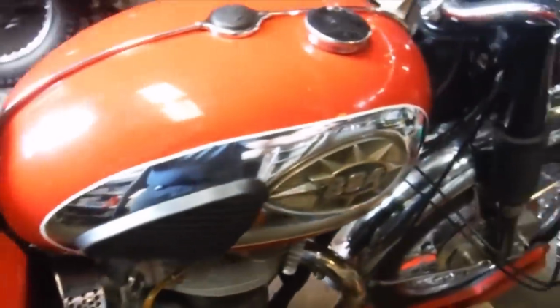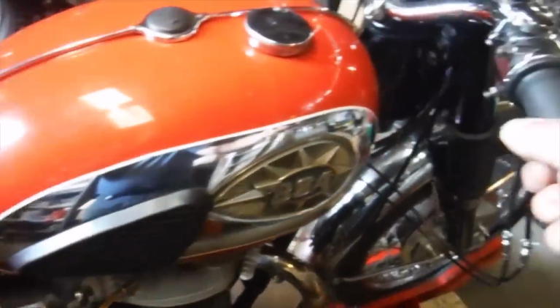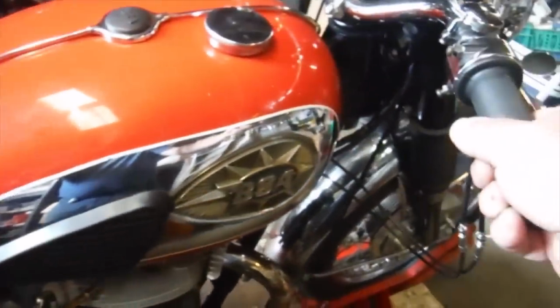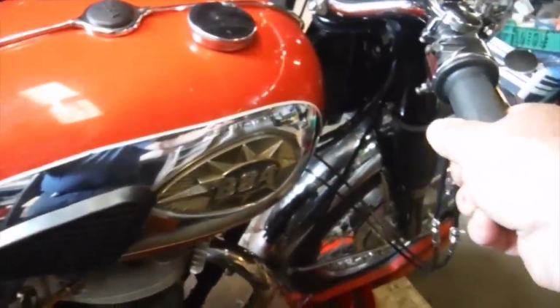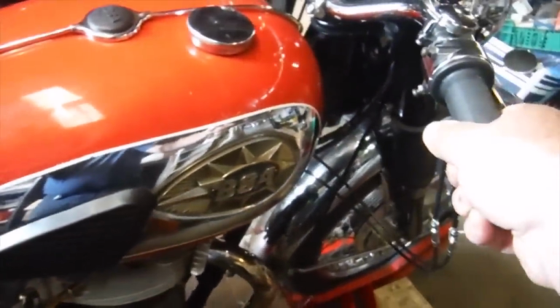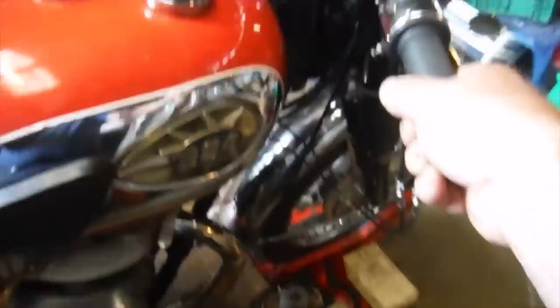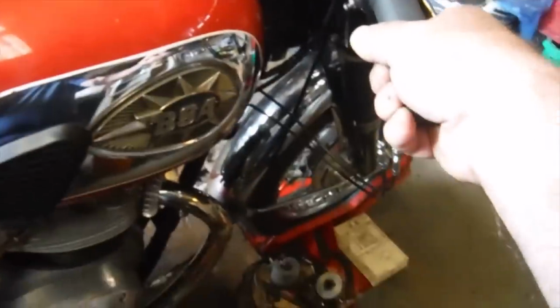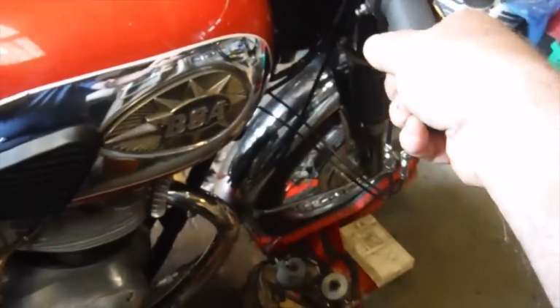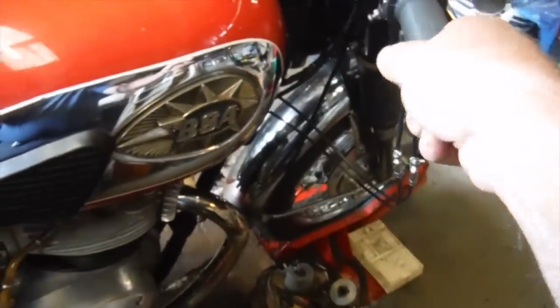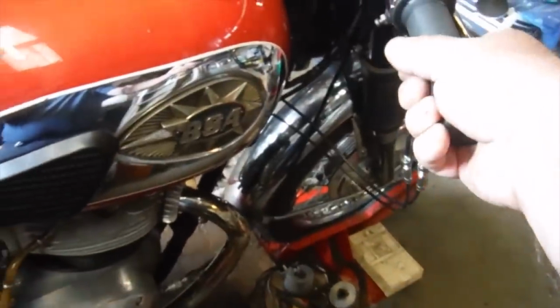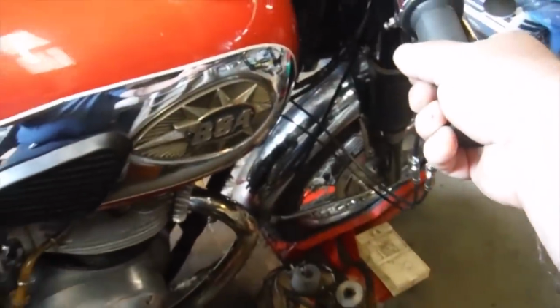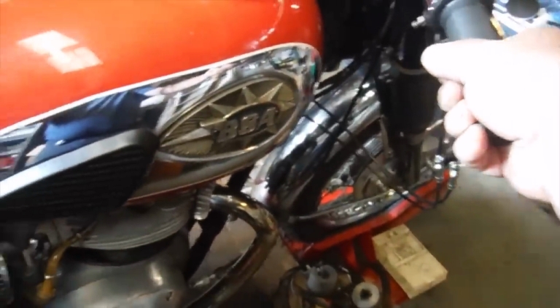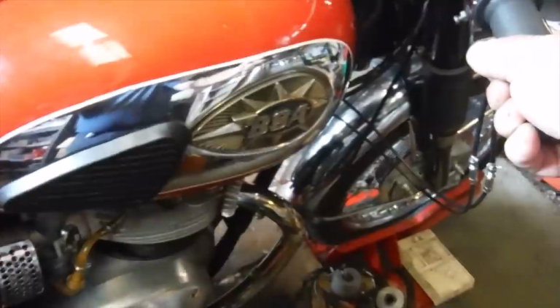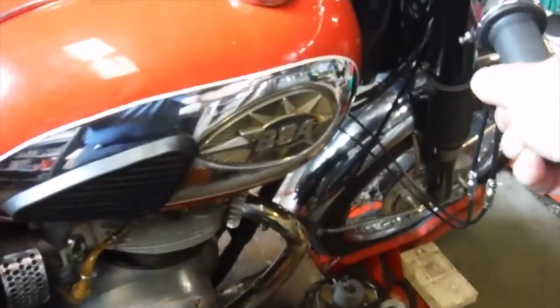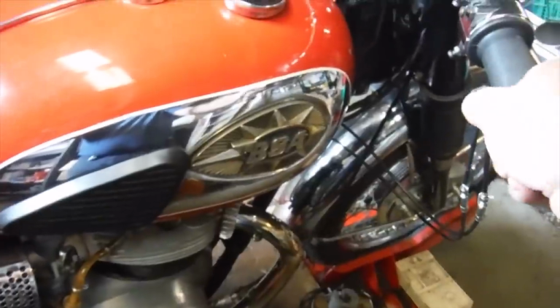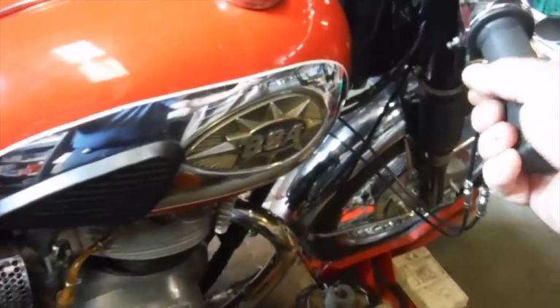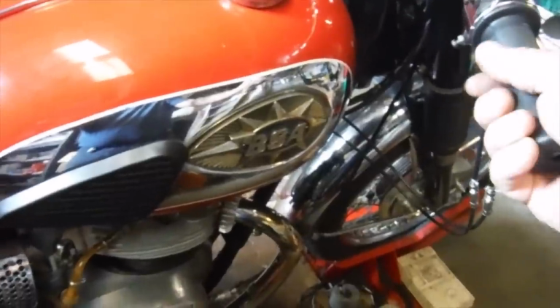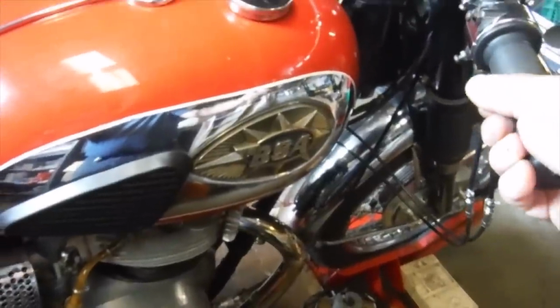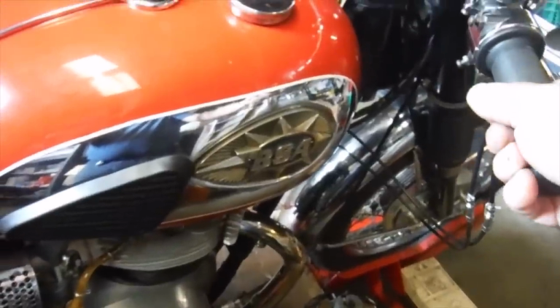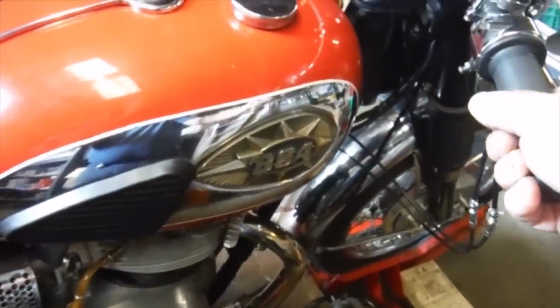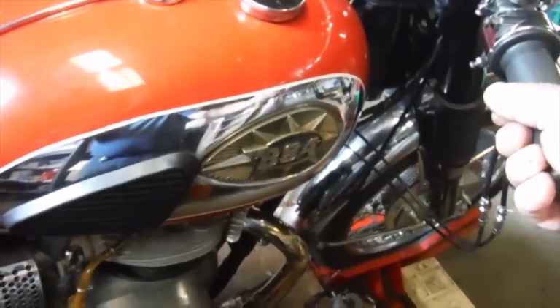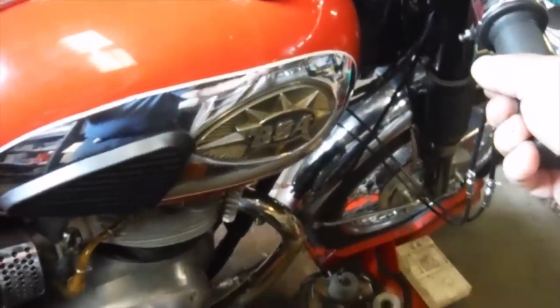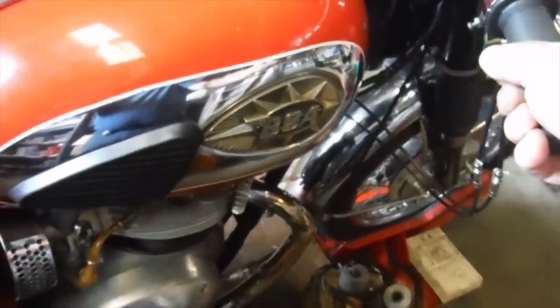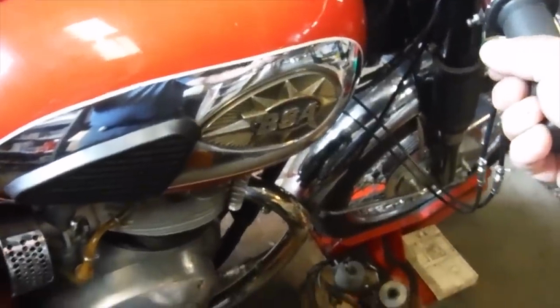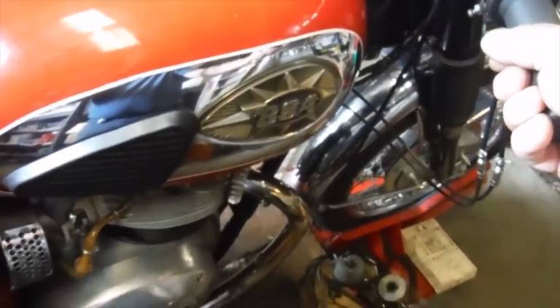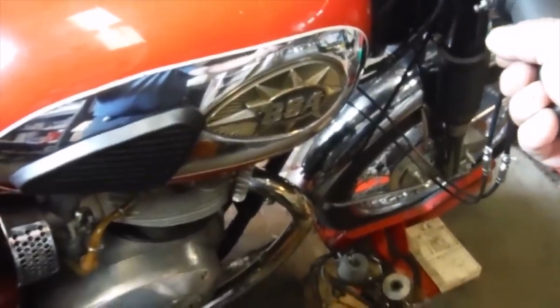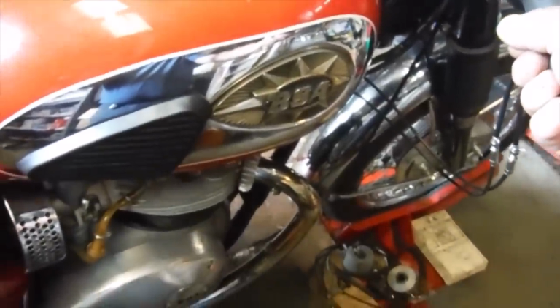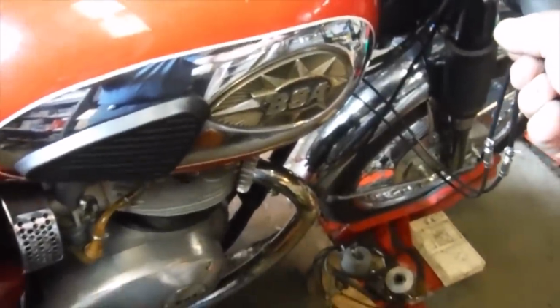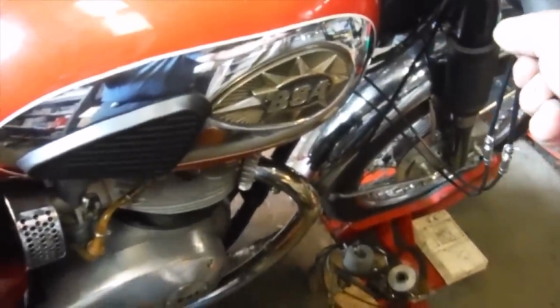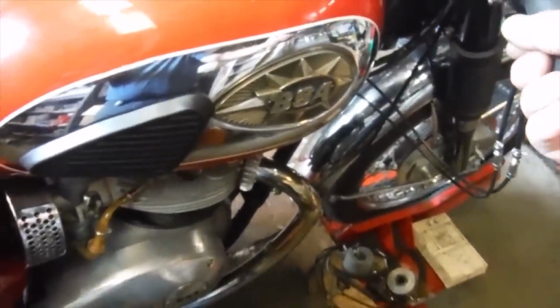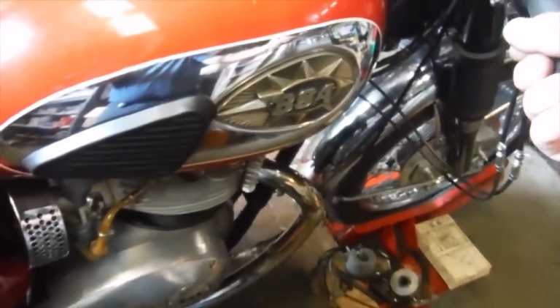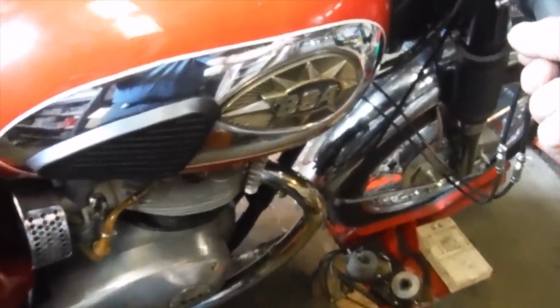I can feel that when I open the throttle, I can feel that harshness I felt in the handlebars.